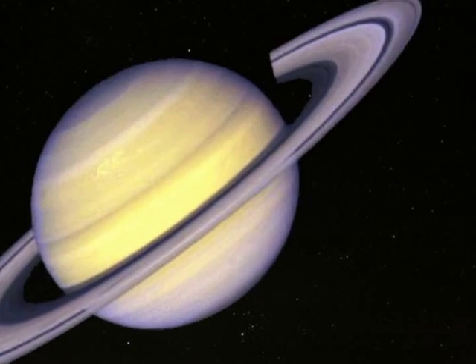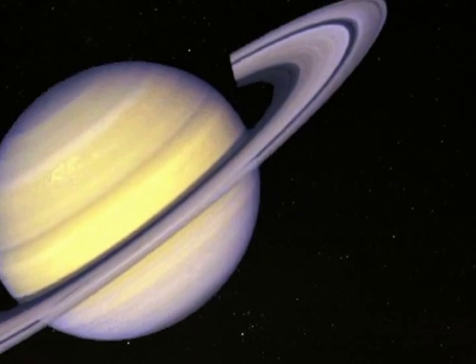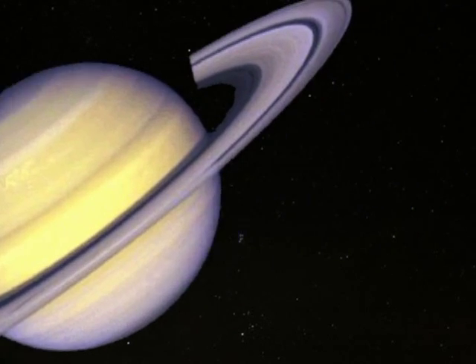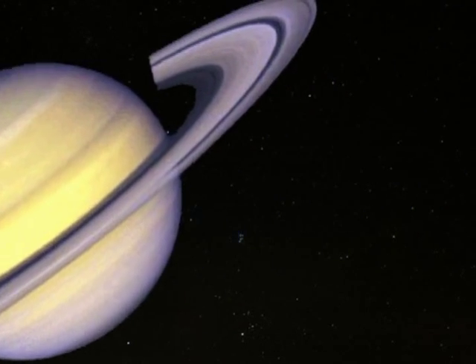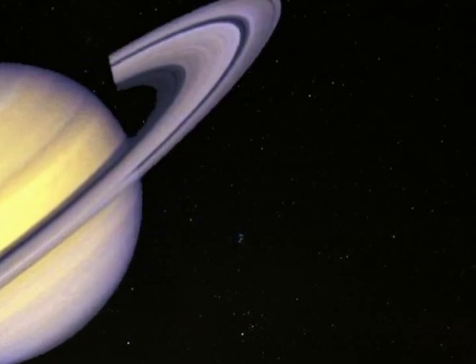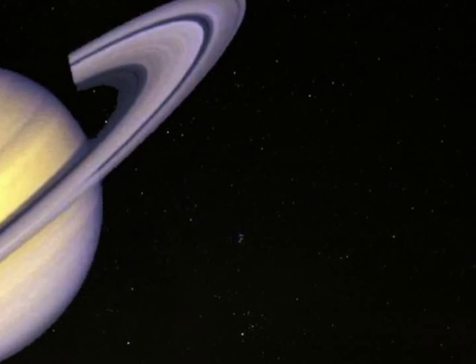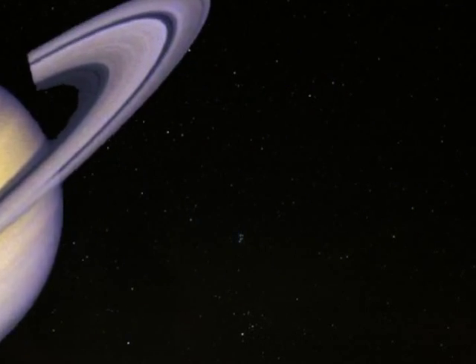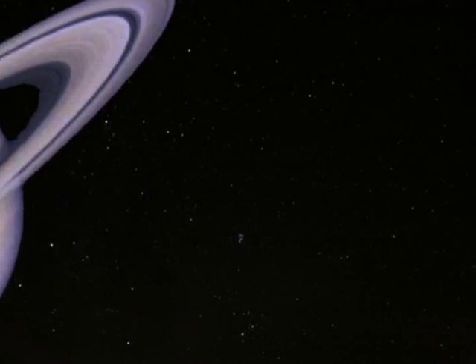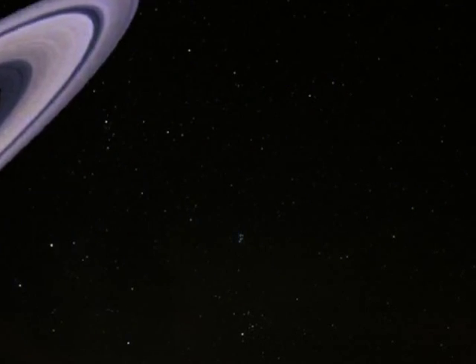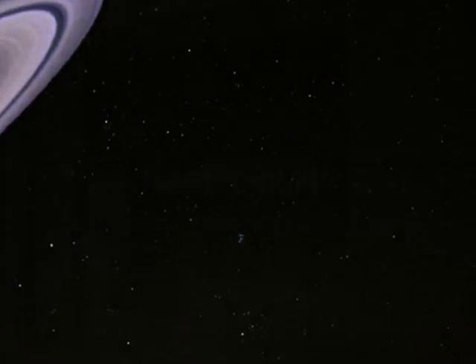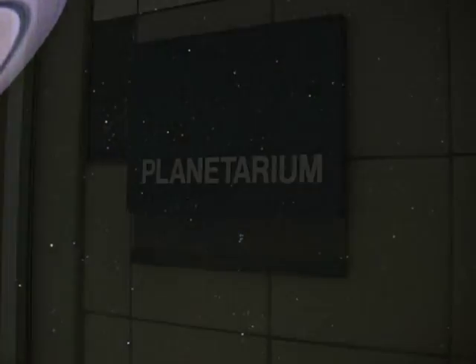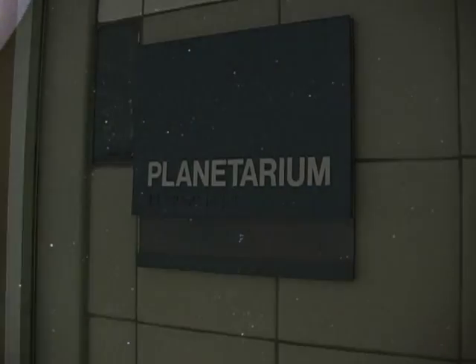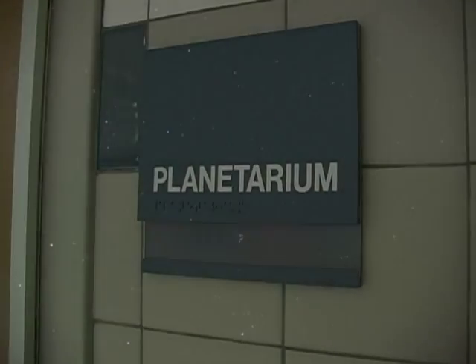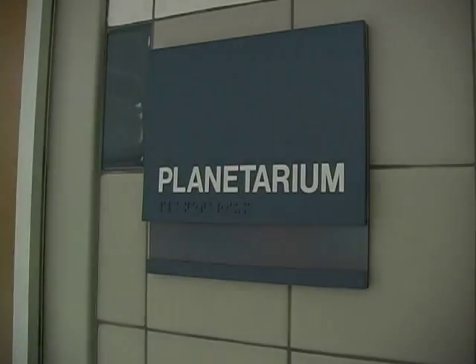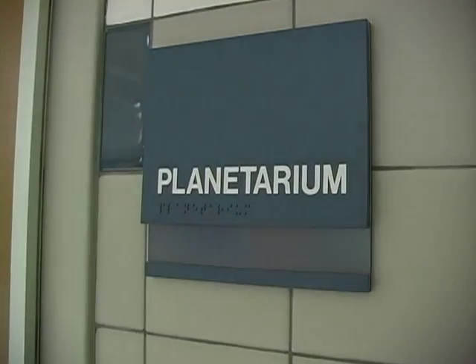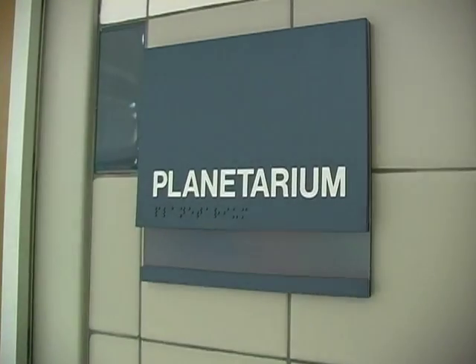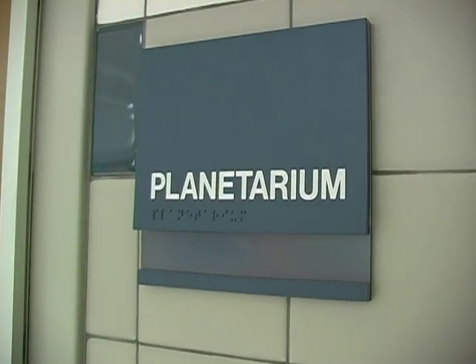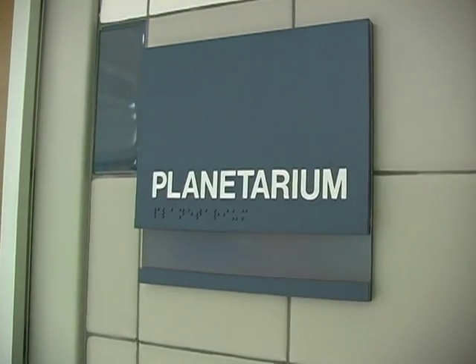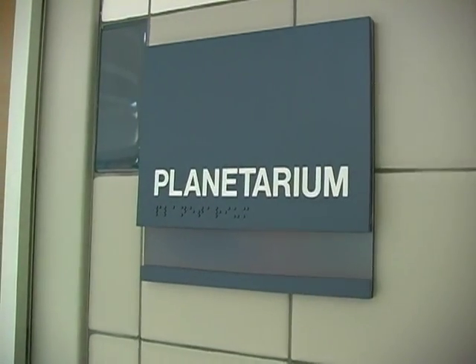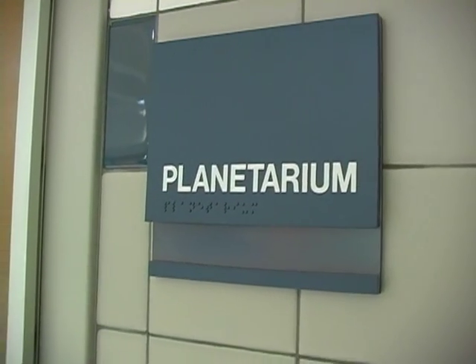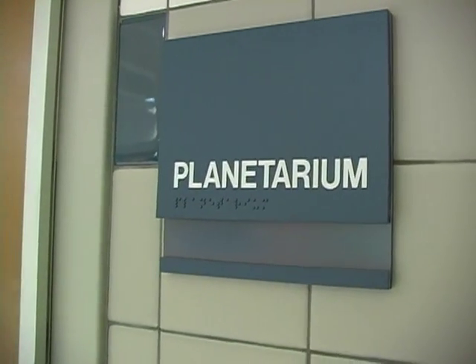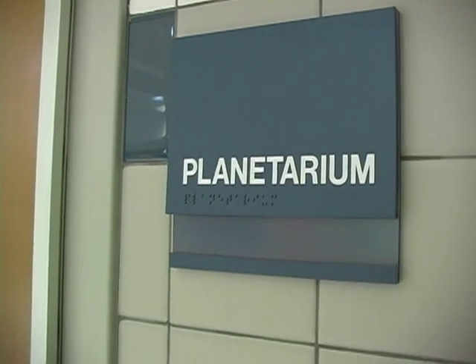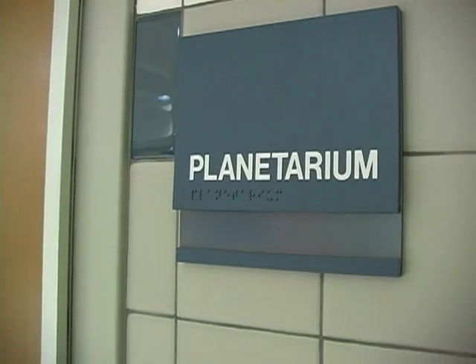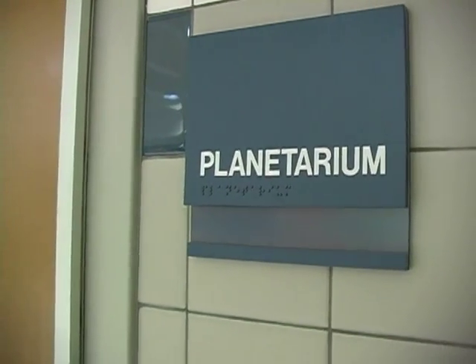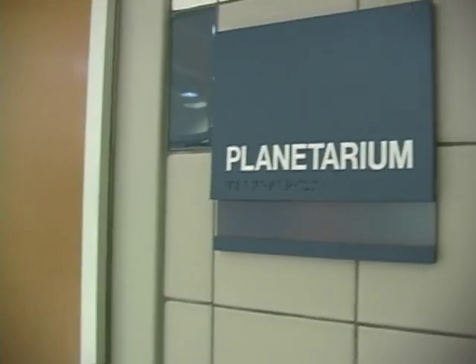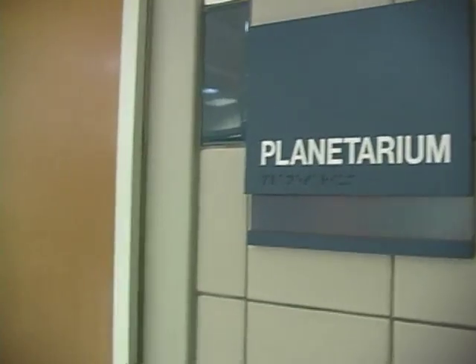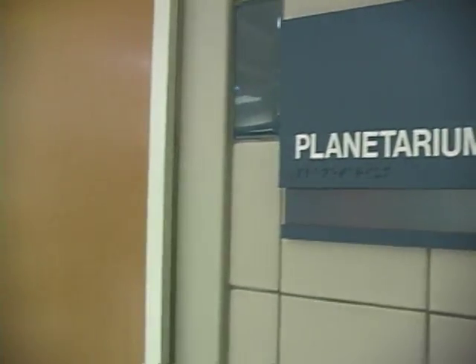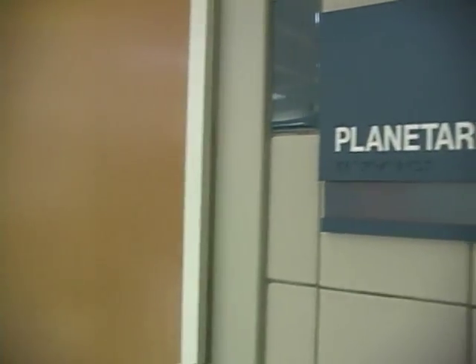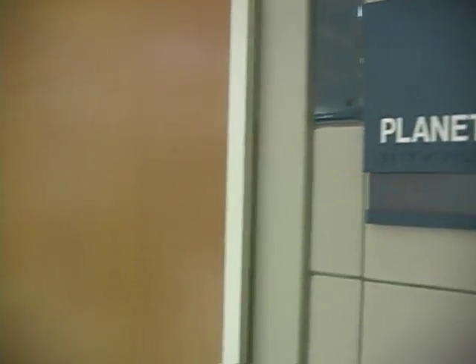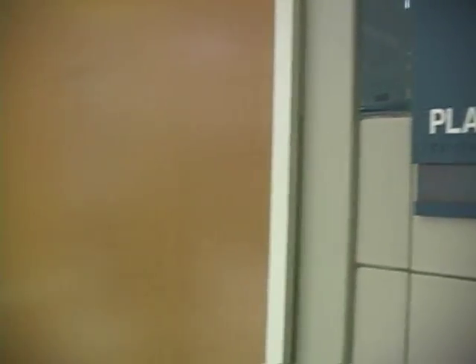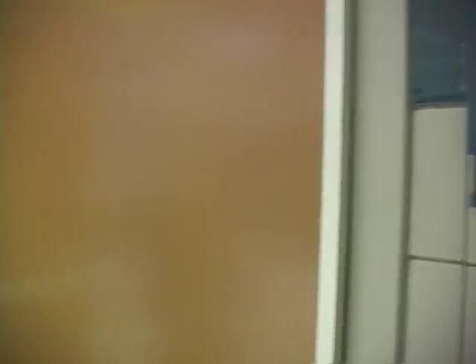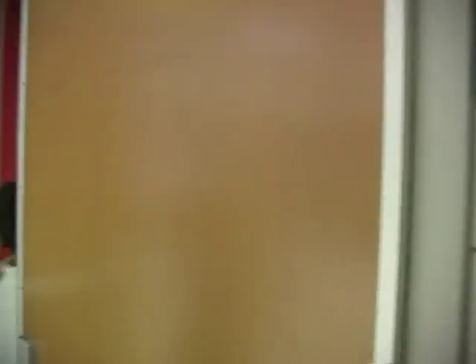In 1967, Nimitz High School was the first Texas public school to have its own planetarium.